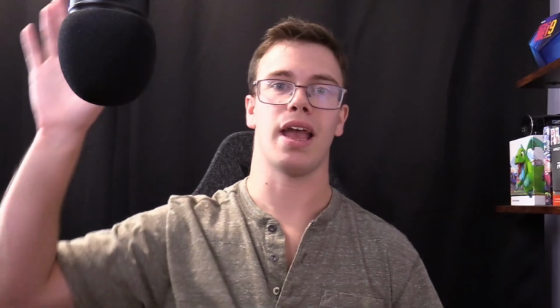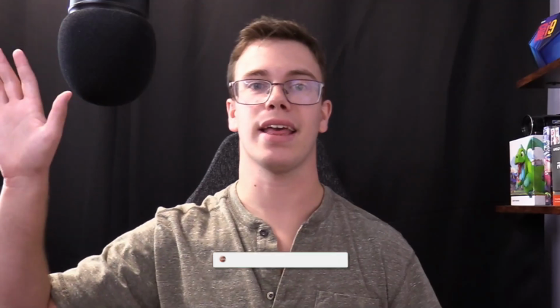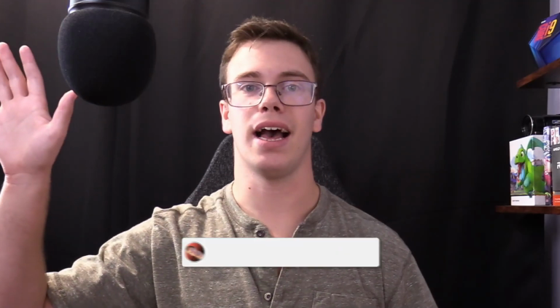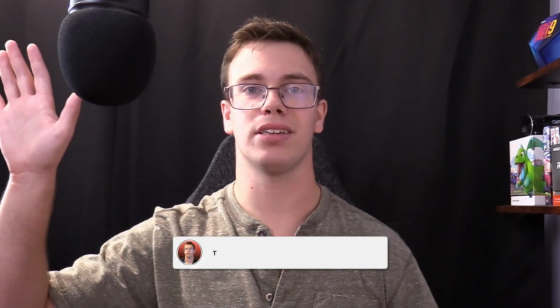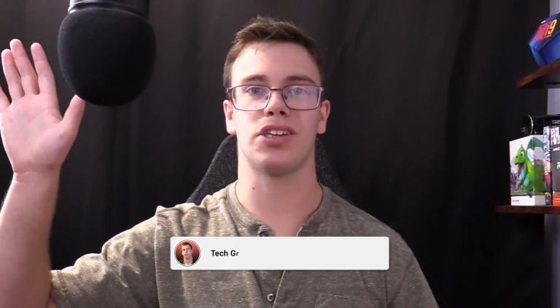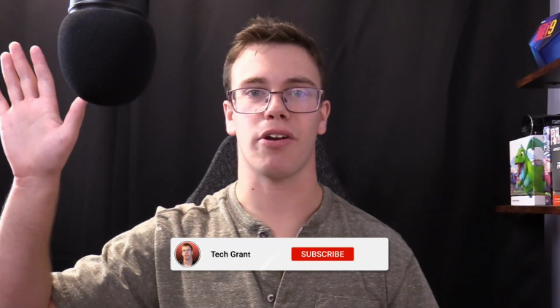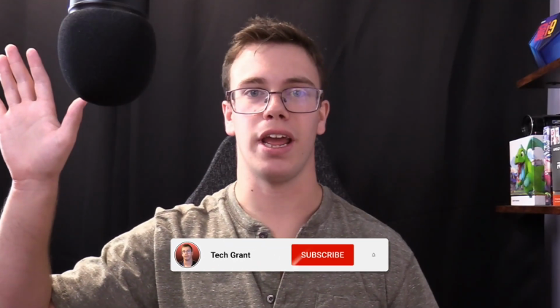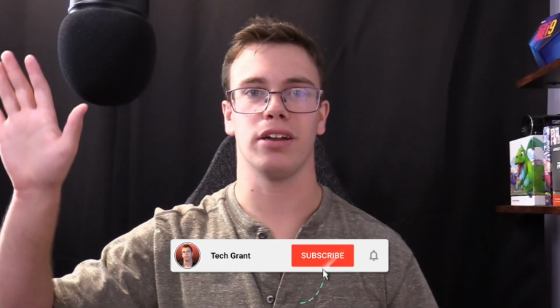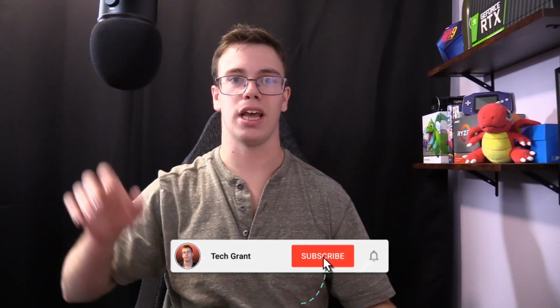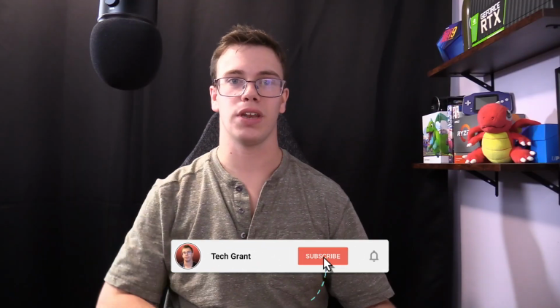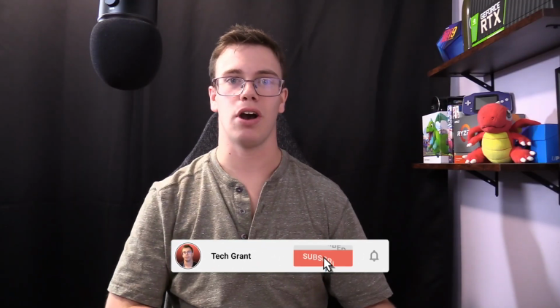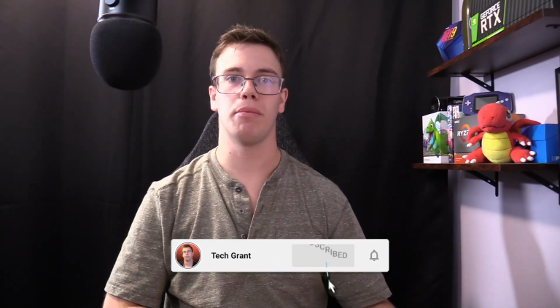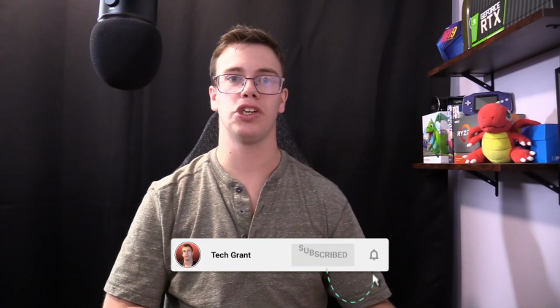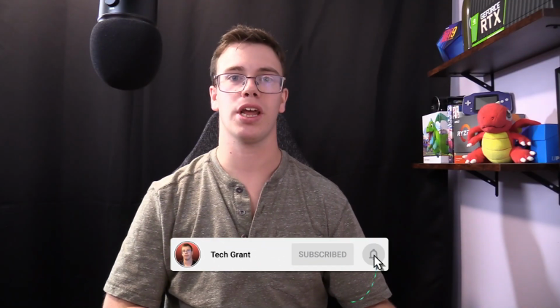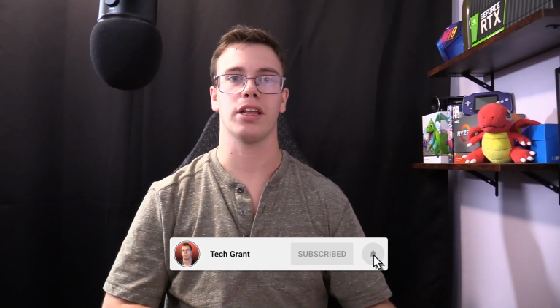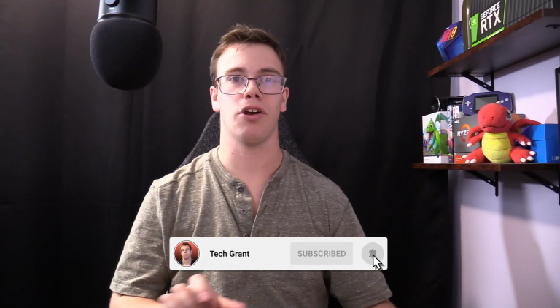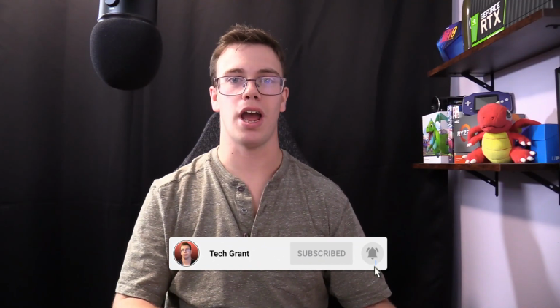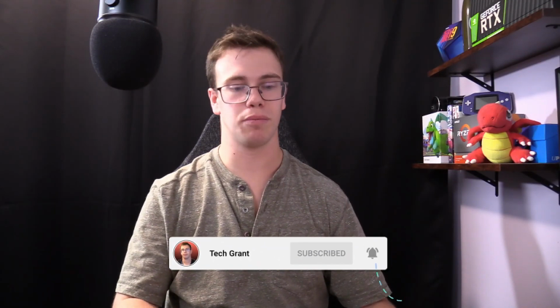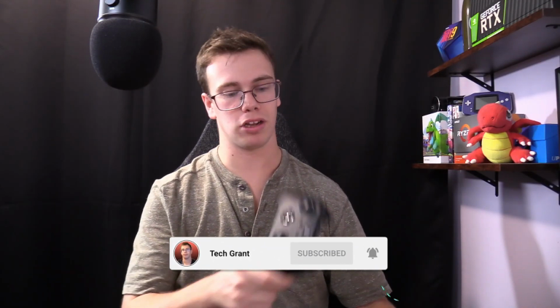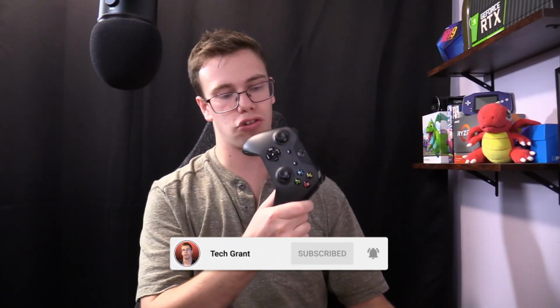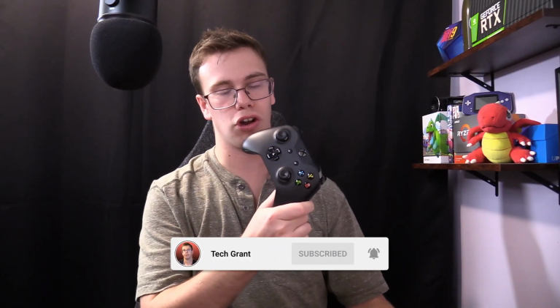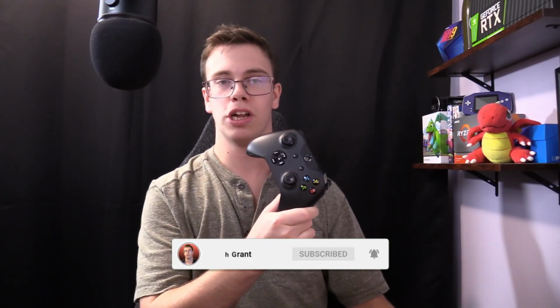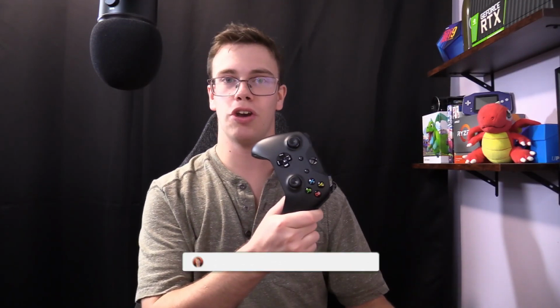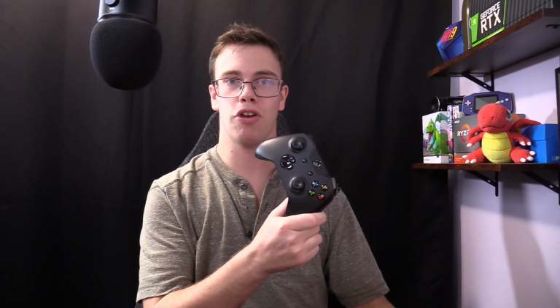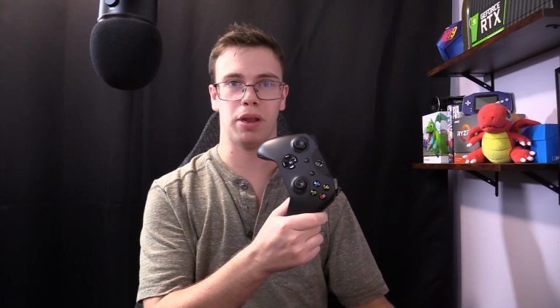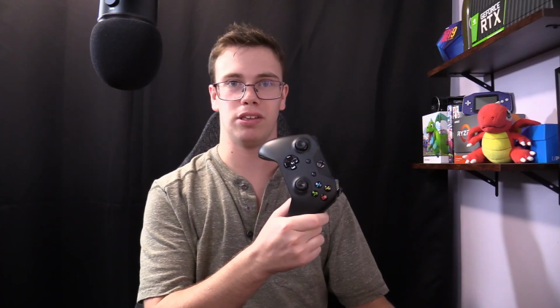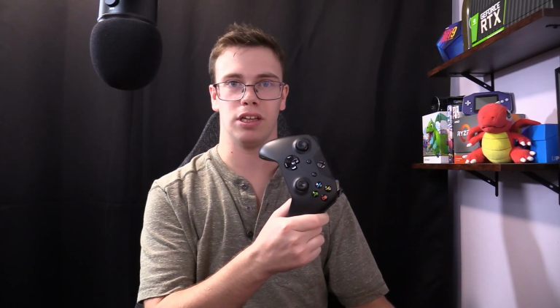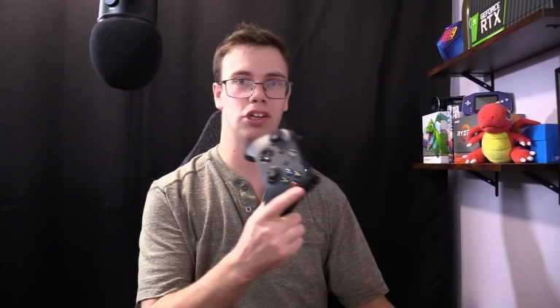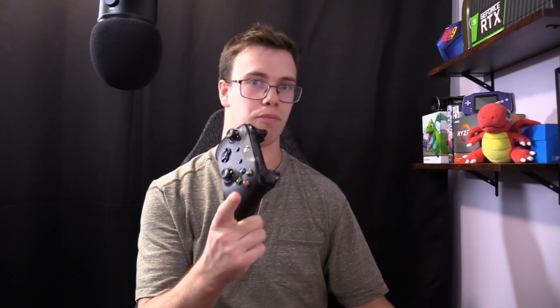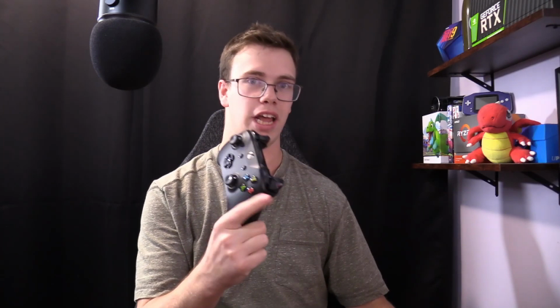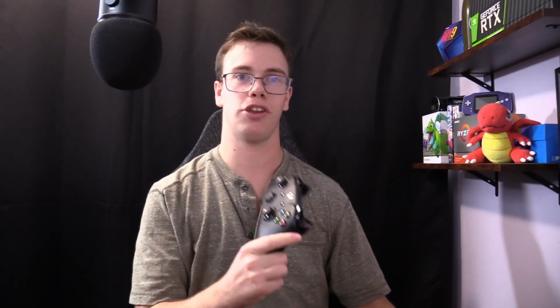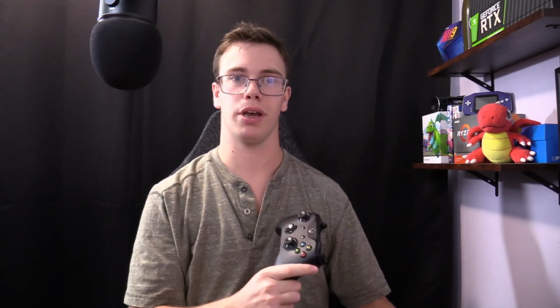Hey guys, it's TechRan here and in today's video I'm going to teach you how to connect your Xbox controller to your PC. So let's jump right into it.